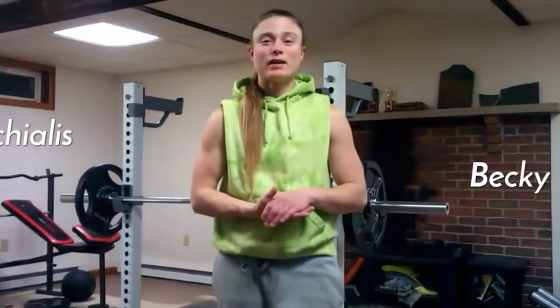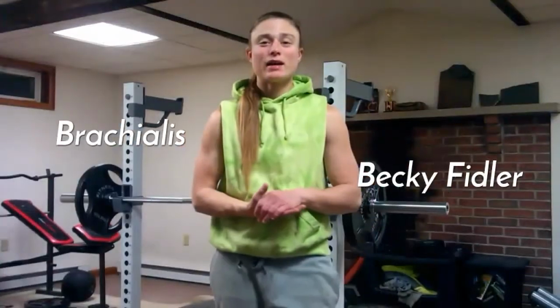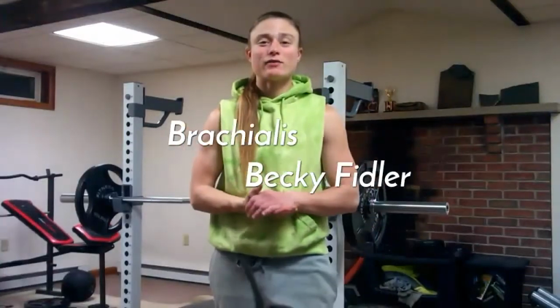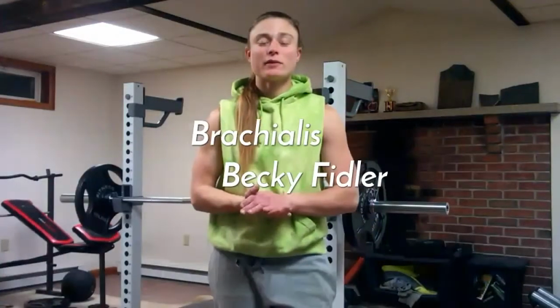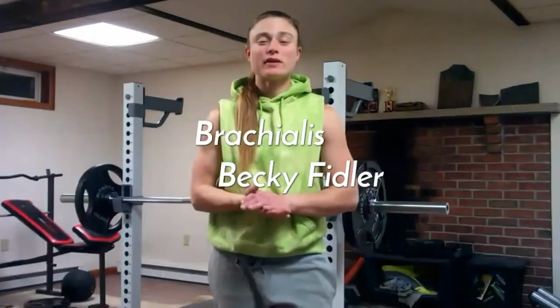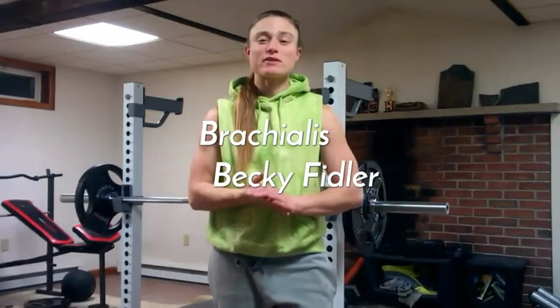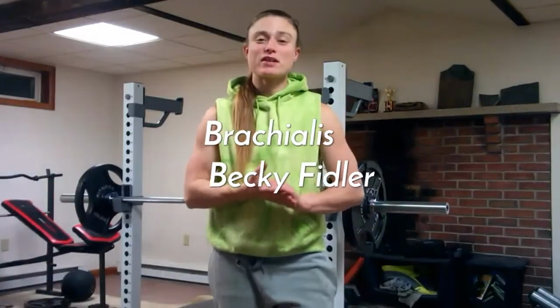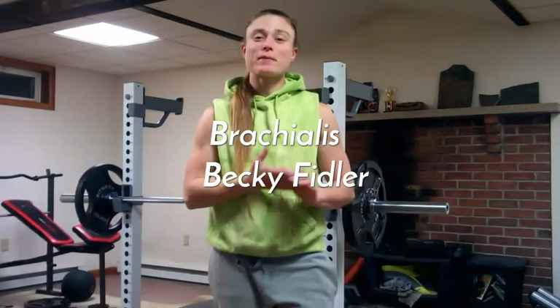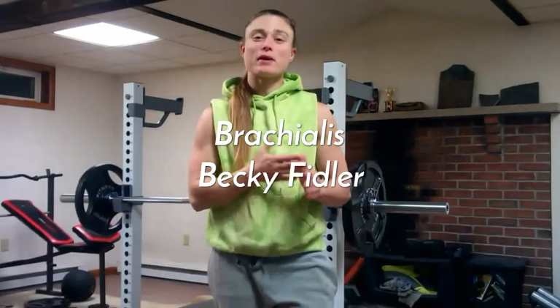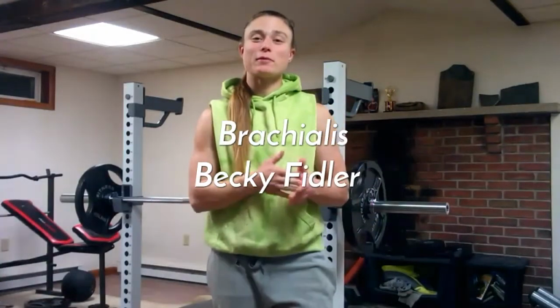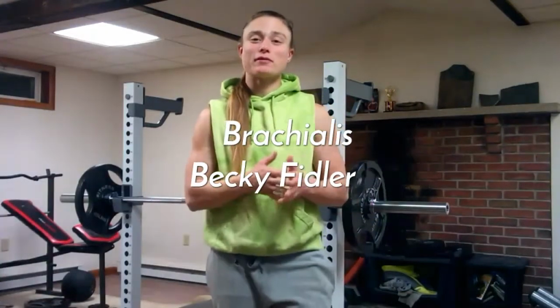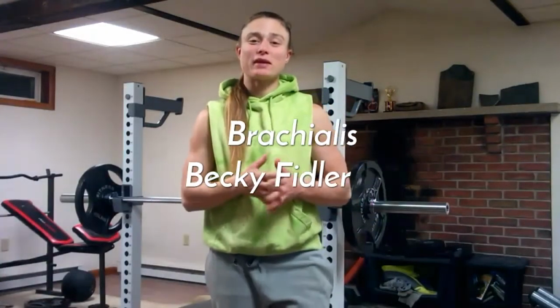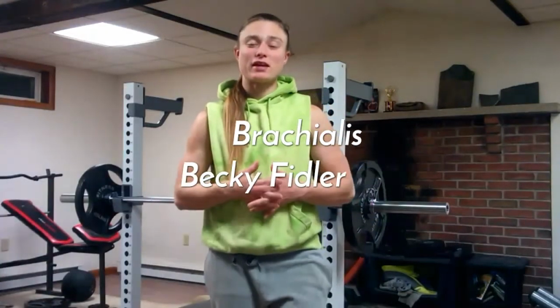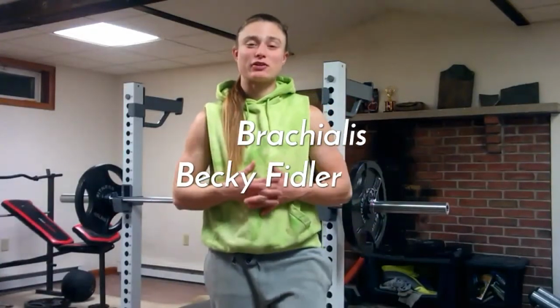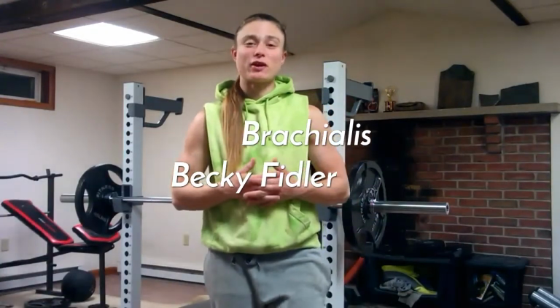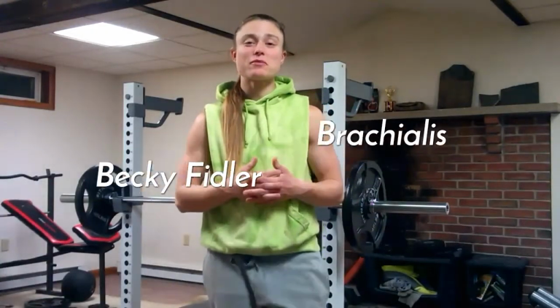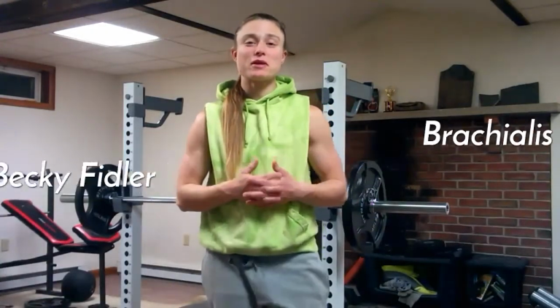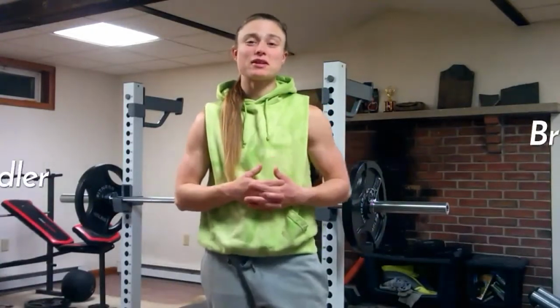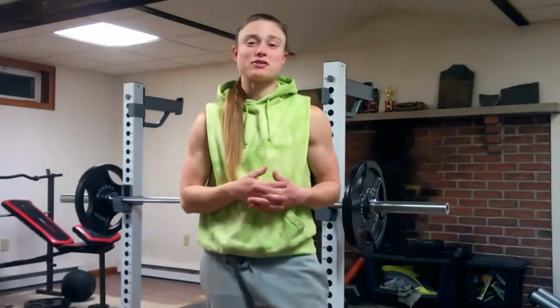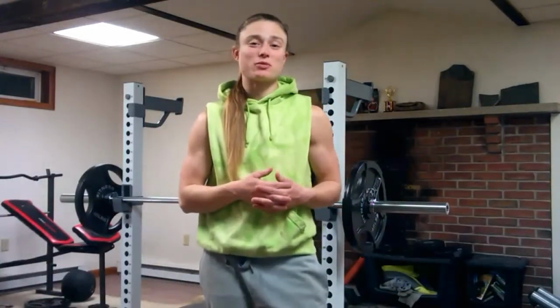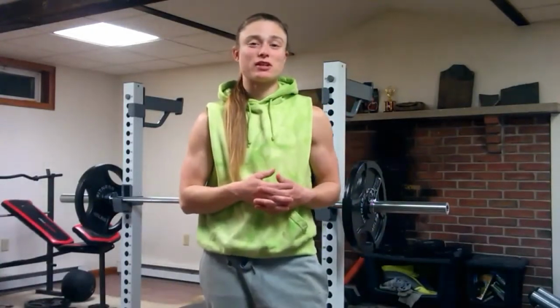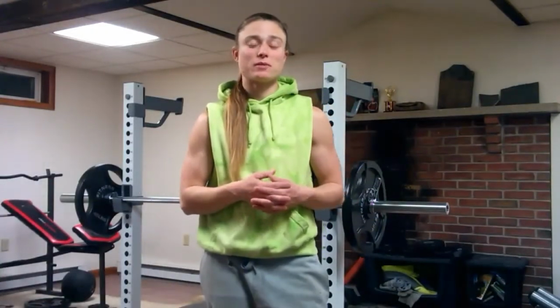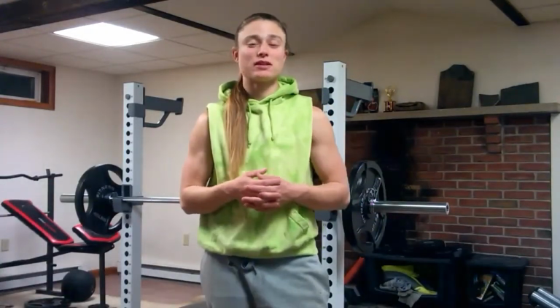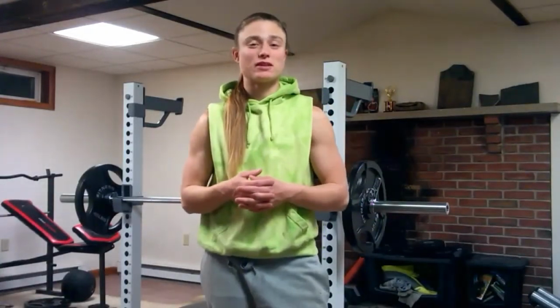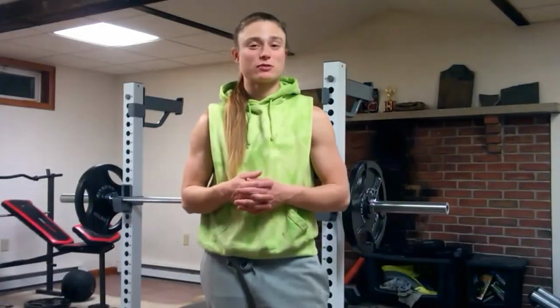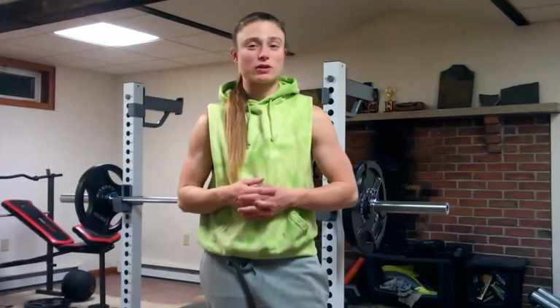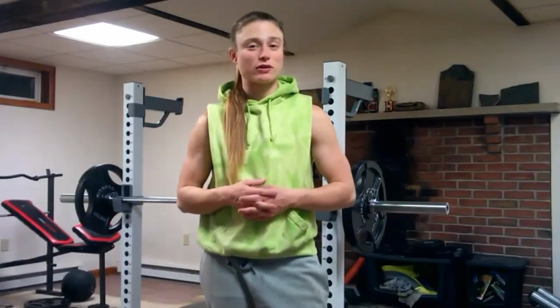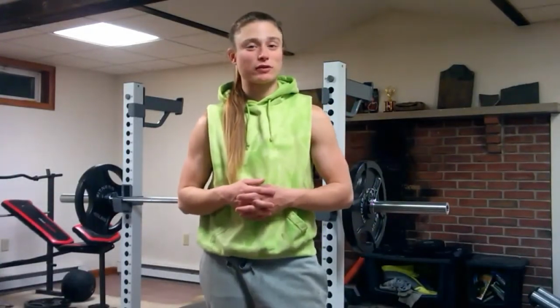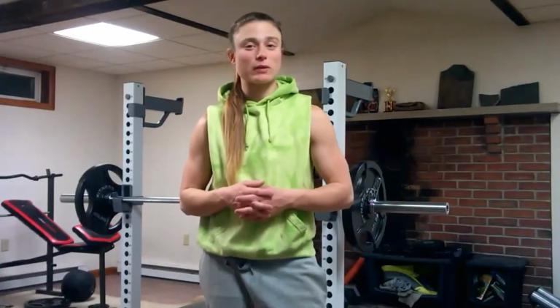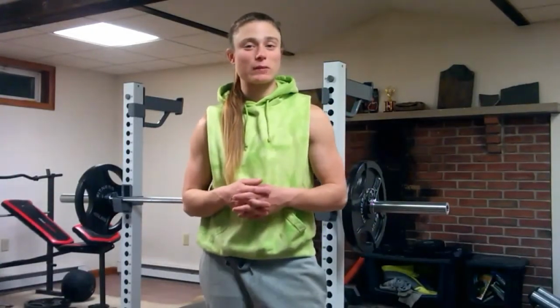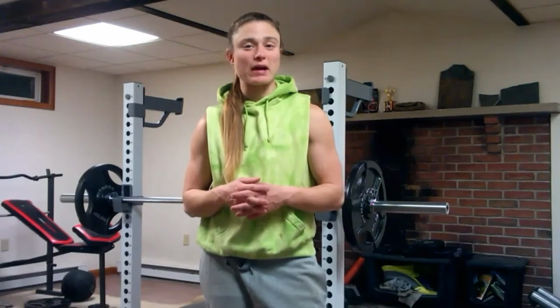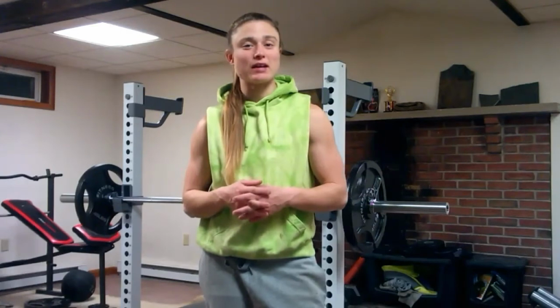Hey everybody, what's up? I hope everybody had a great week and is ready to begin this week off with a big bang.